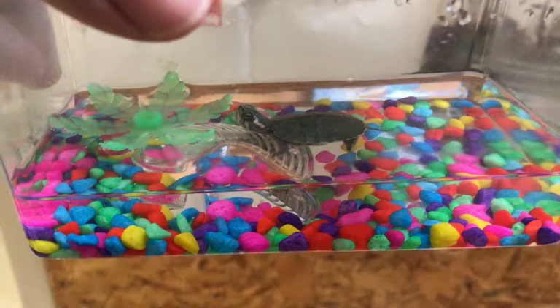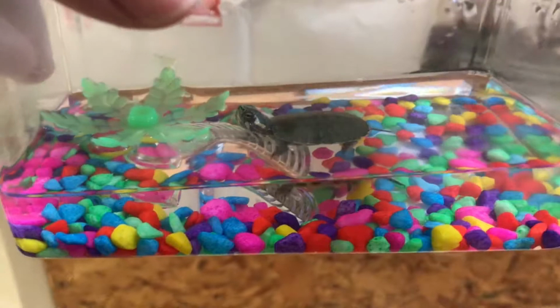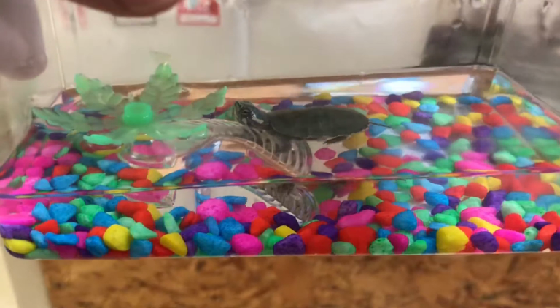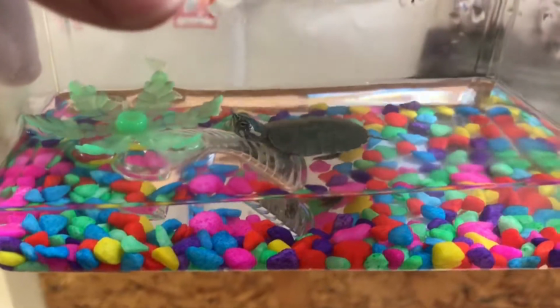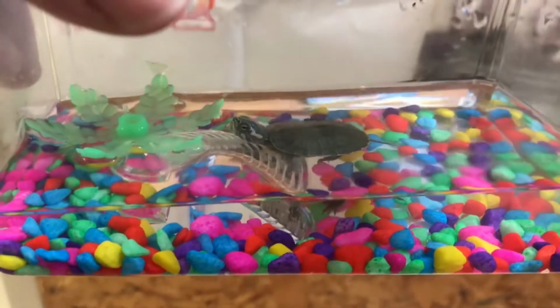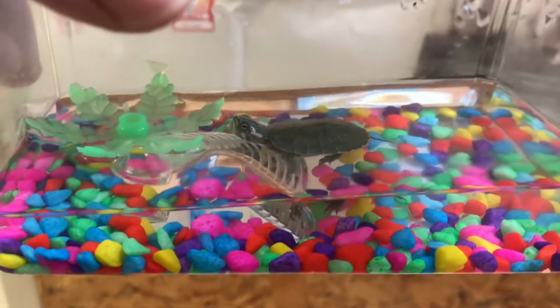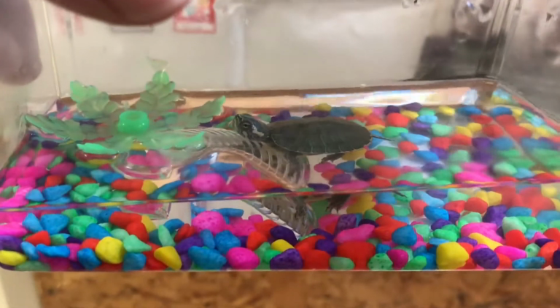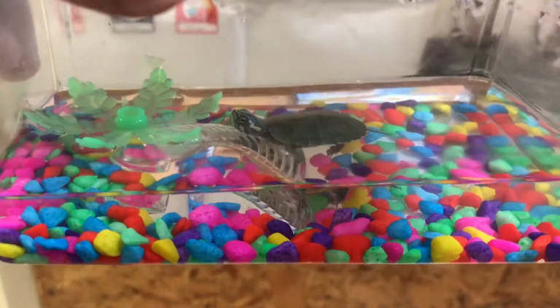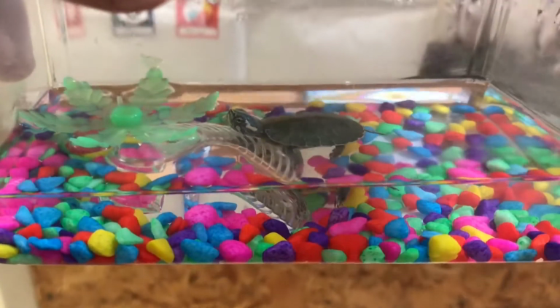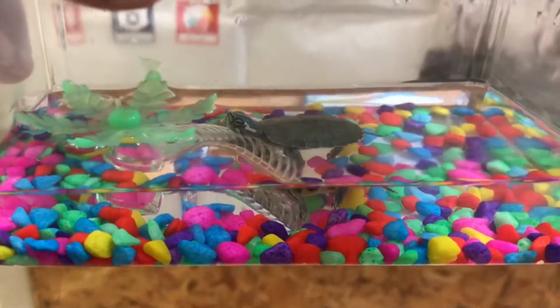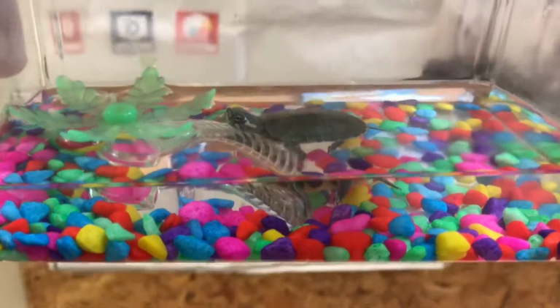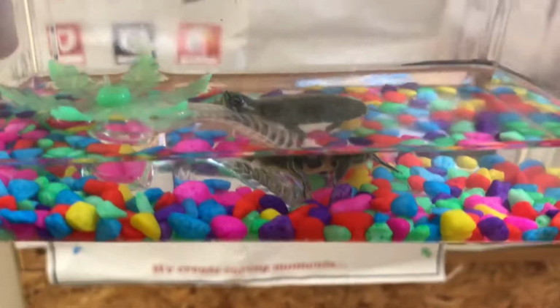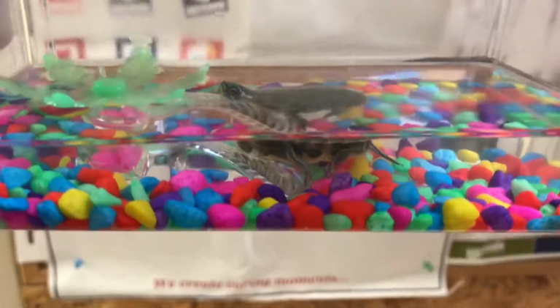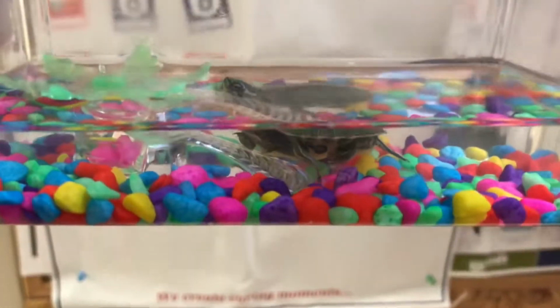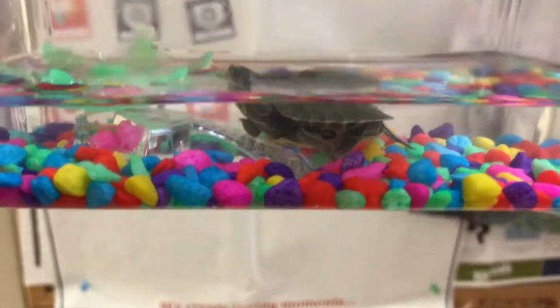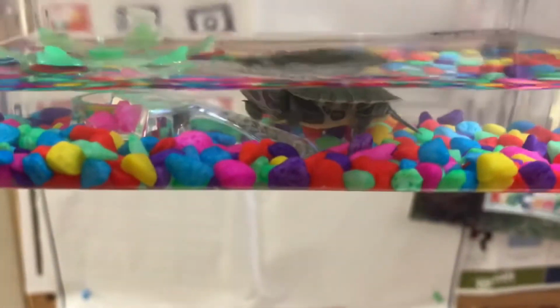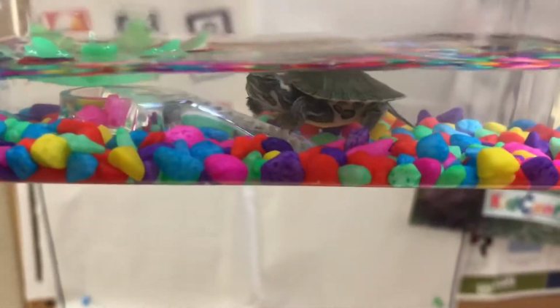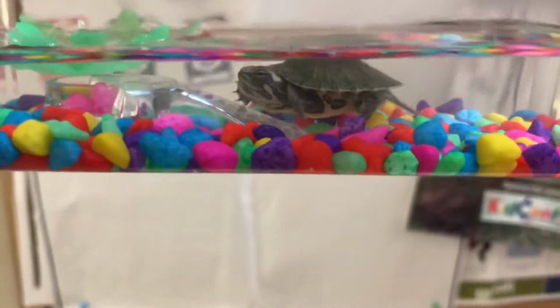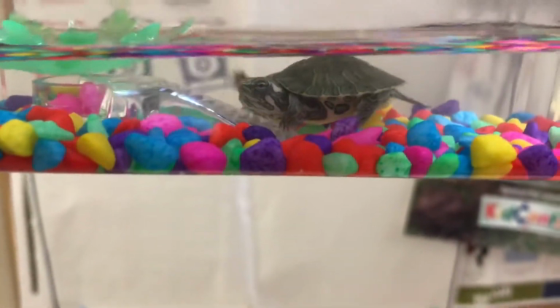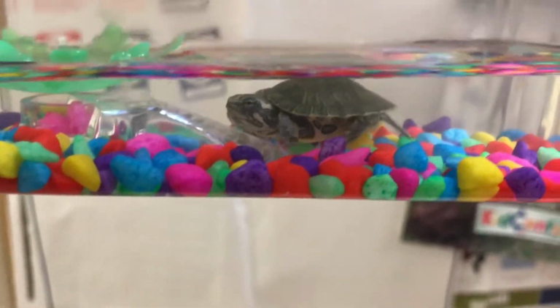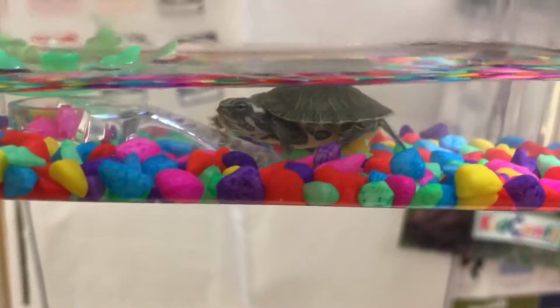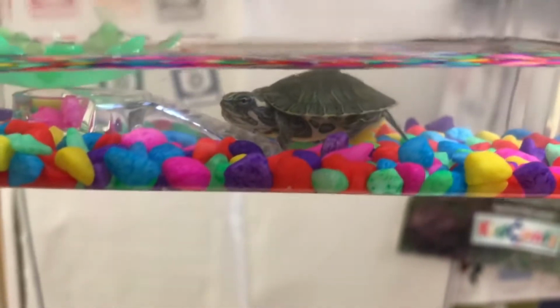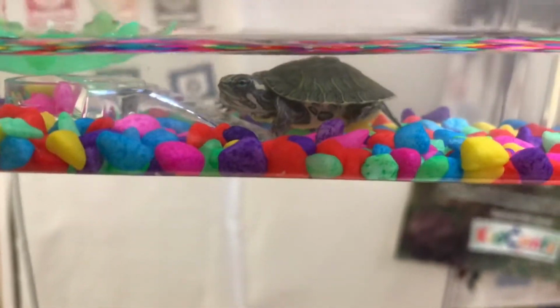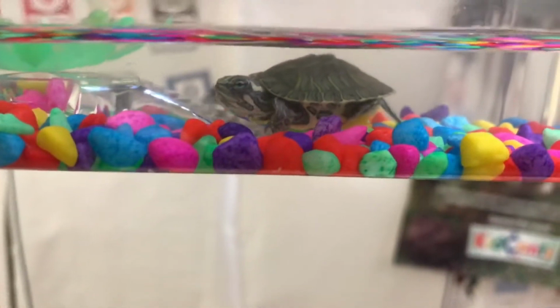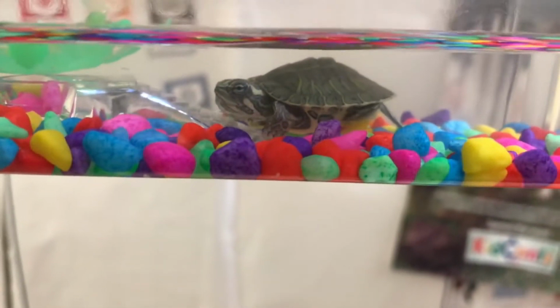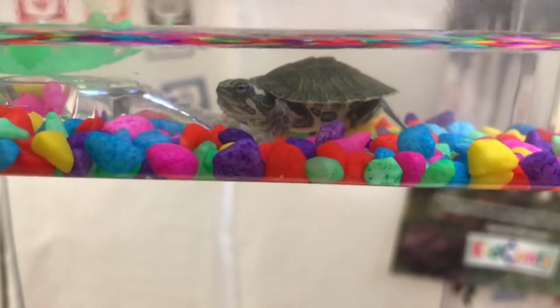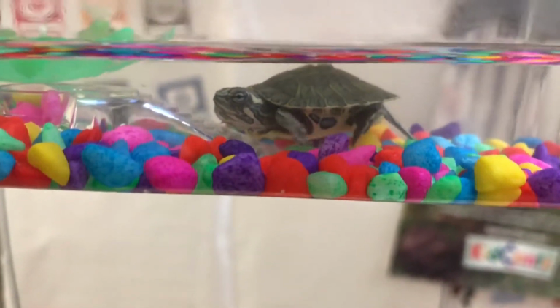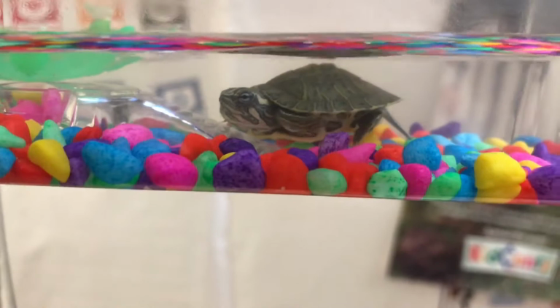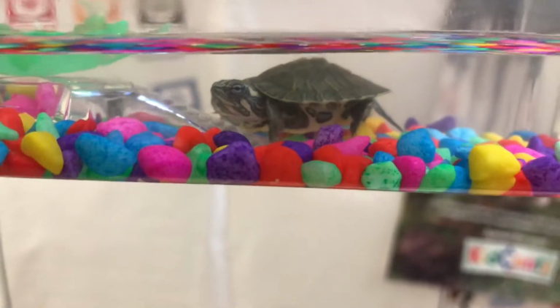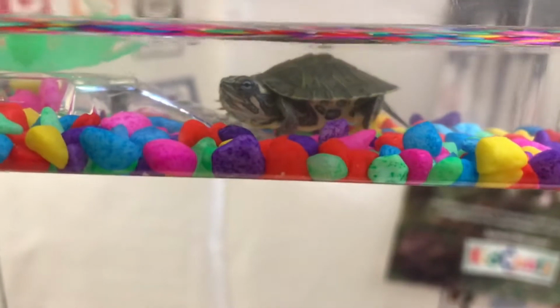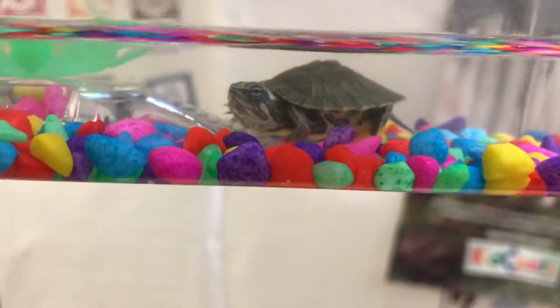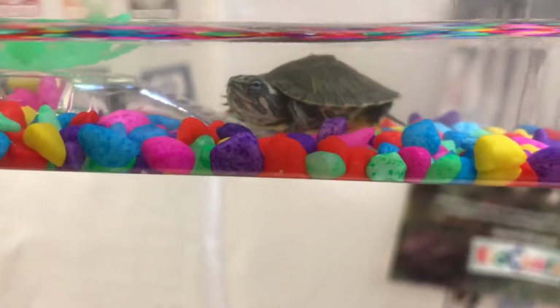Hi everyone, this is KG Cichlids and this is a turtle that was given to me at work. His name is Raphael.